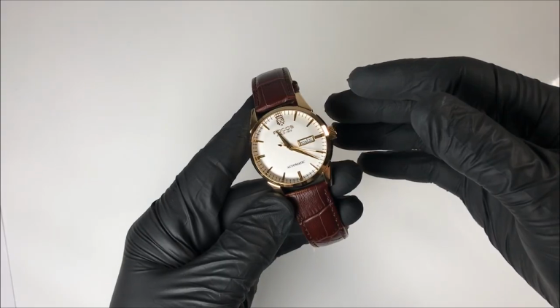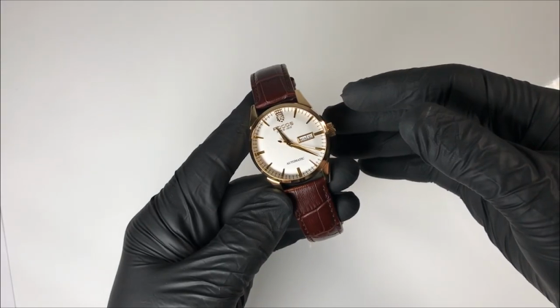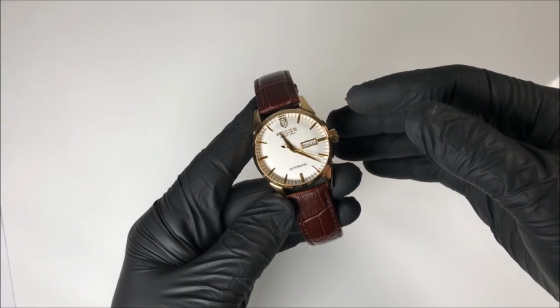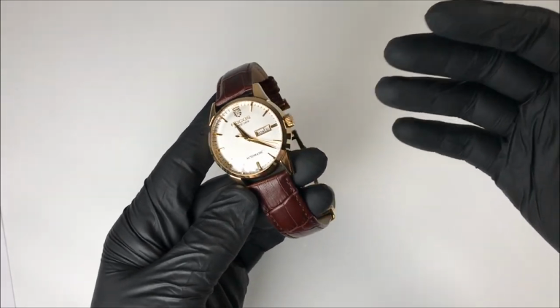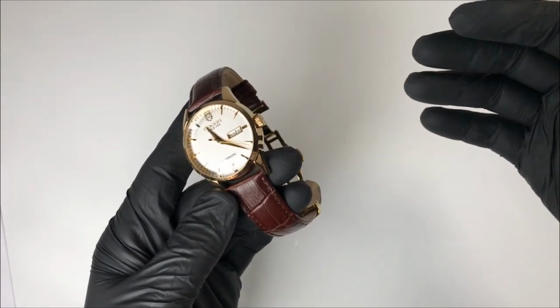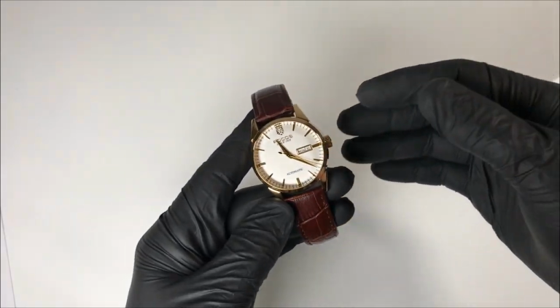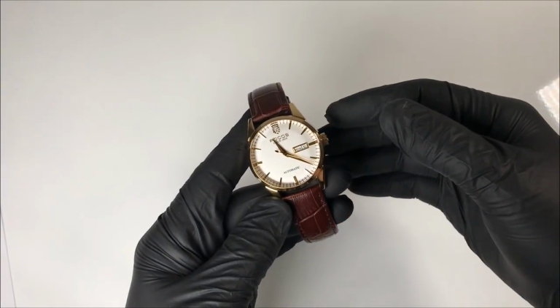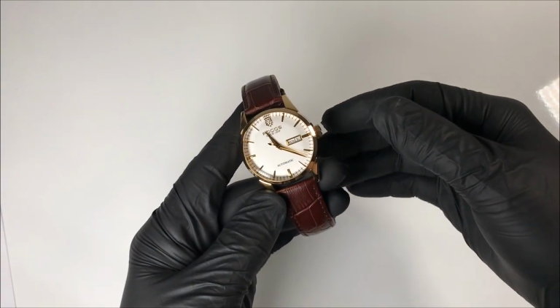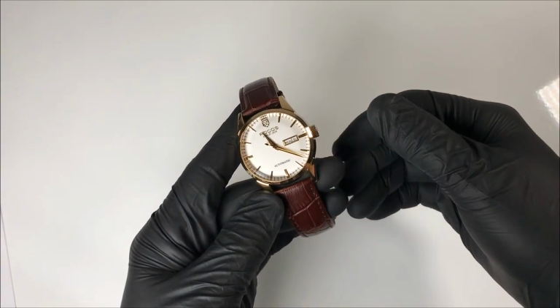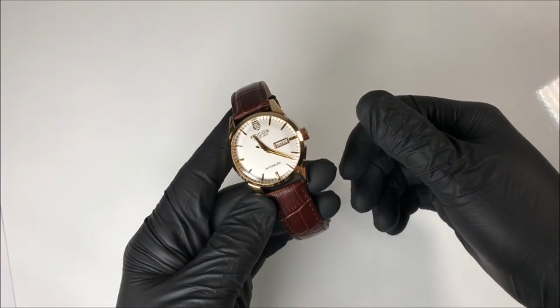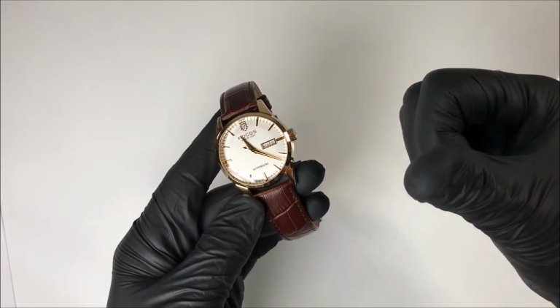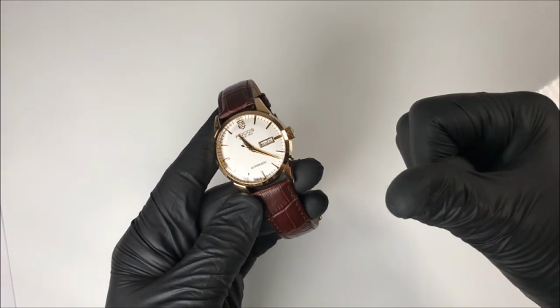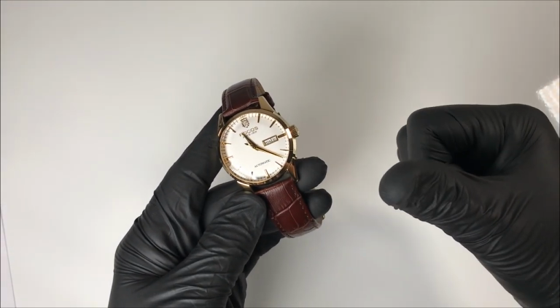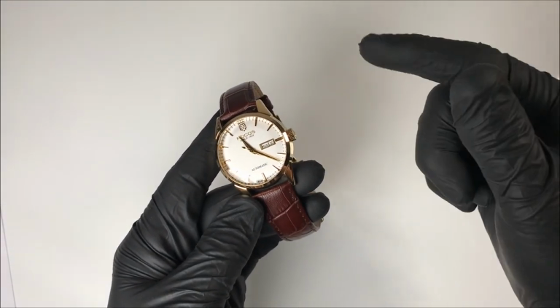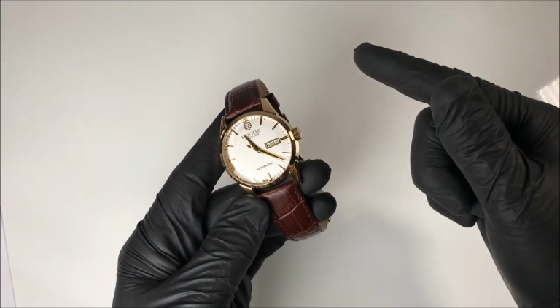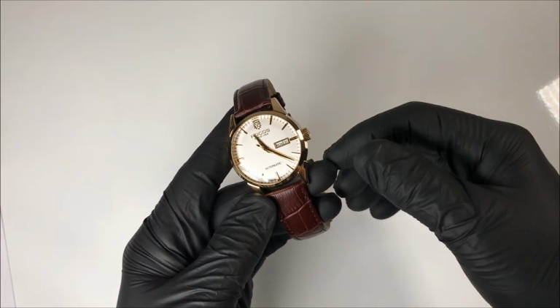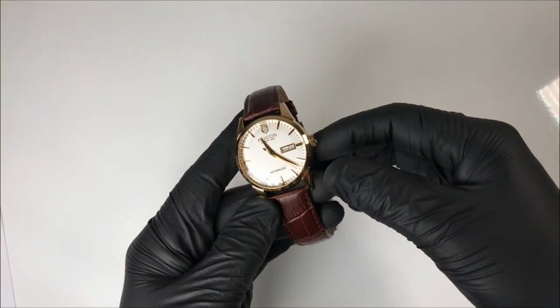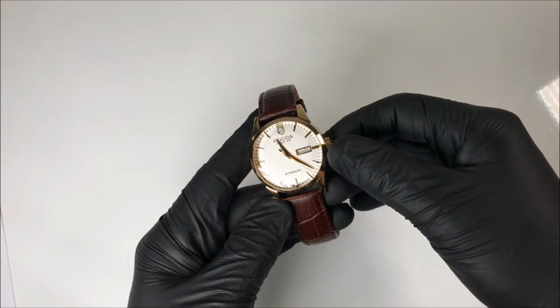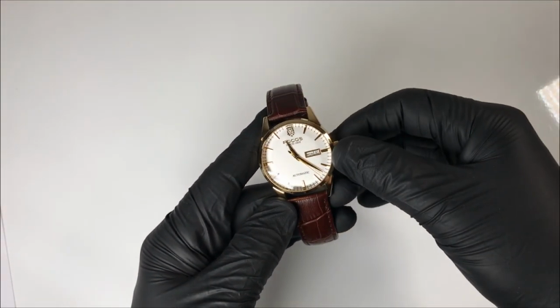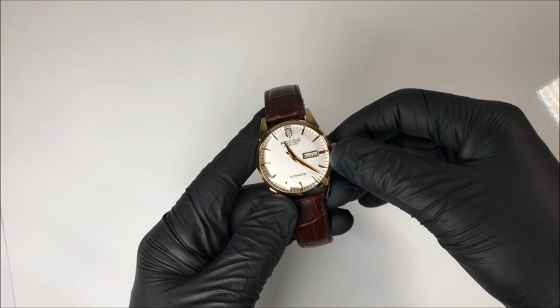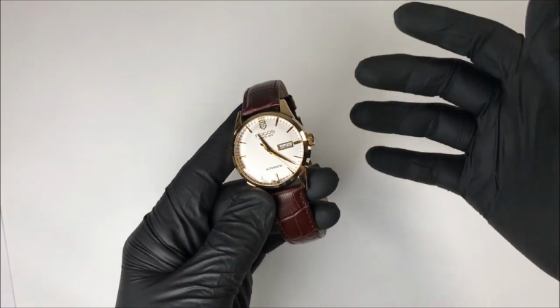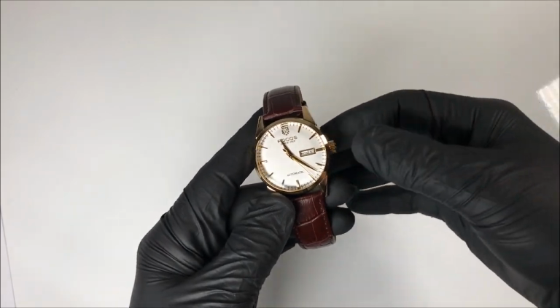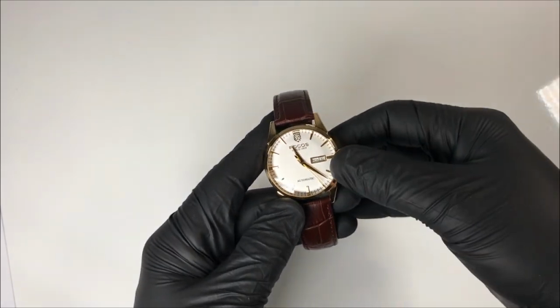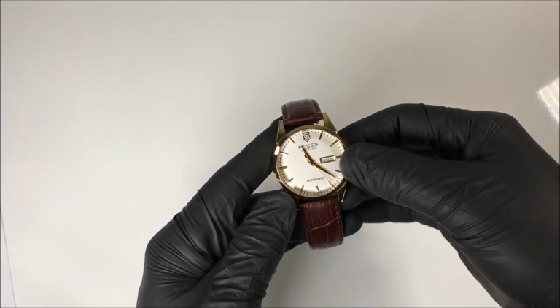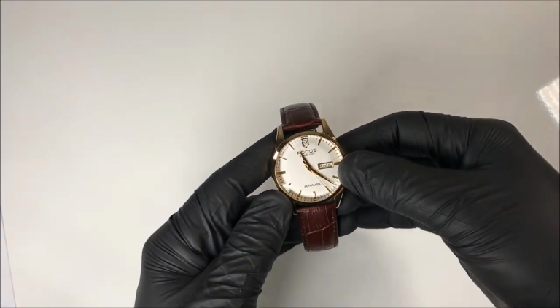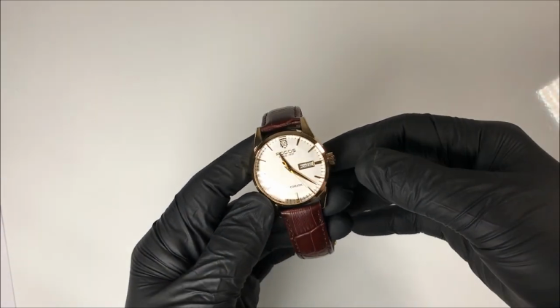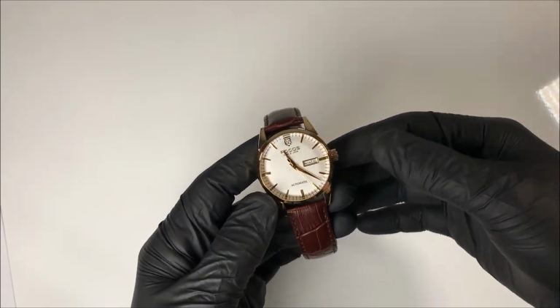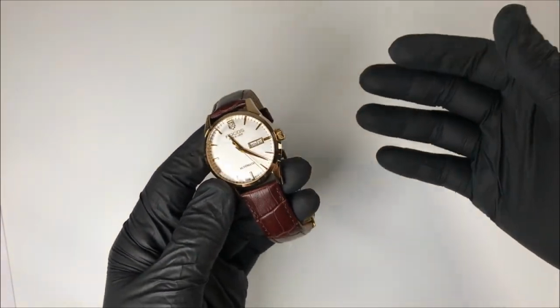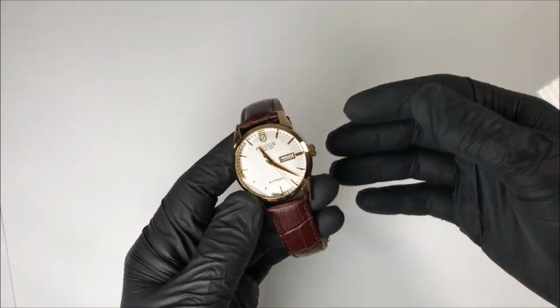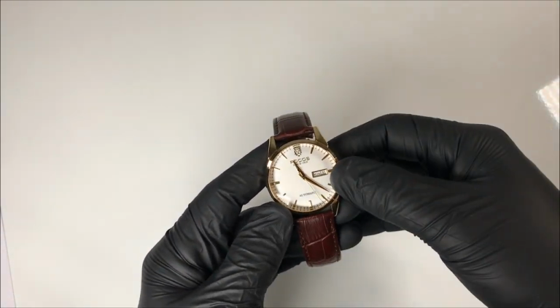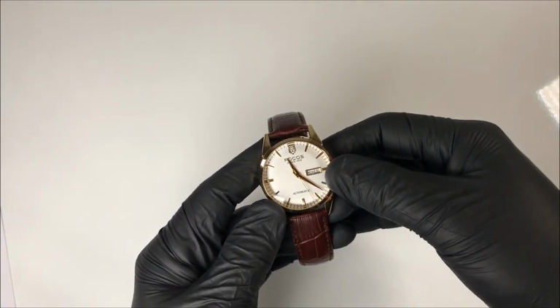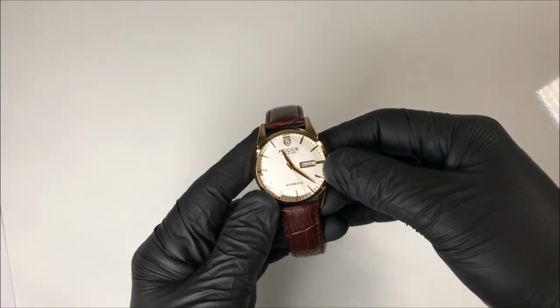Hey guys, welcome back to the channel. In case you're new here, my name is Dave. May the Schwartz be with you to my returning Schwartz Force. Welcome back.